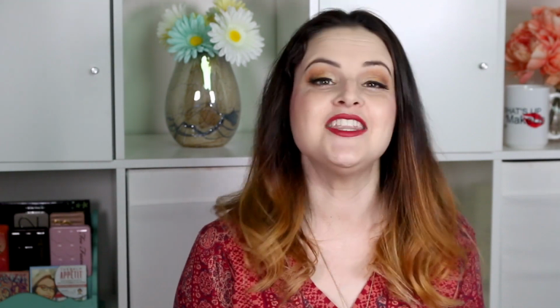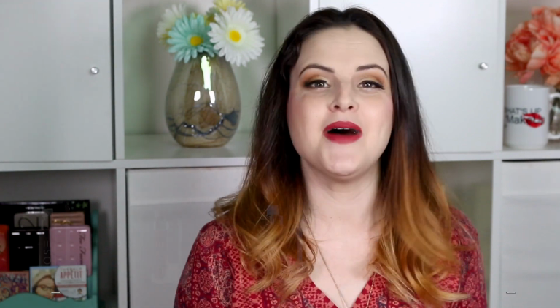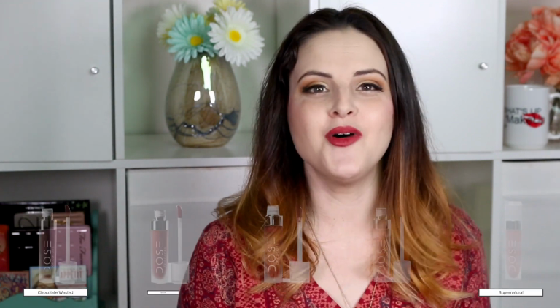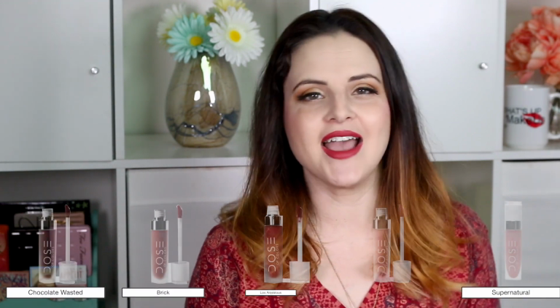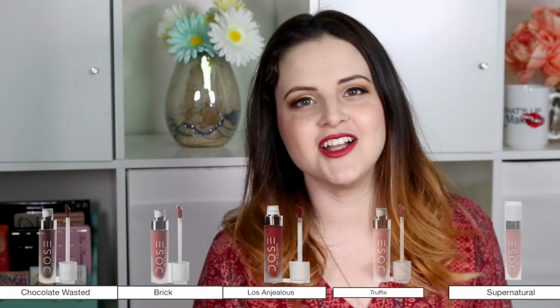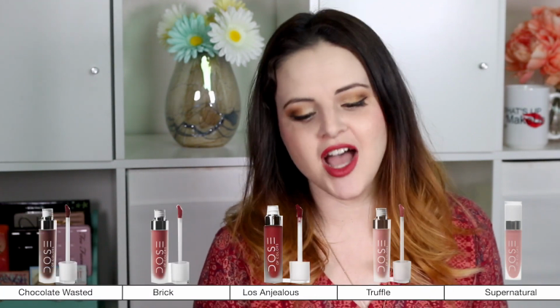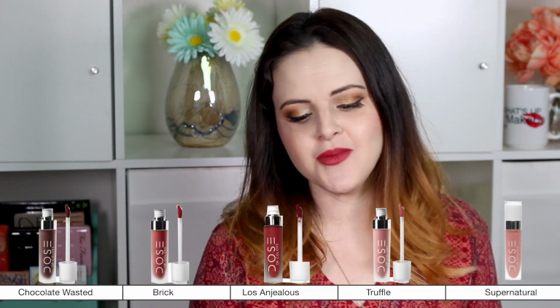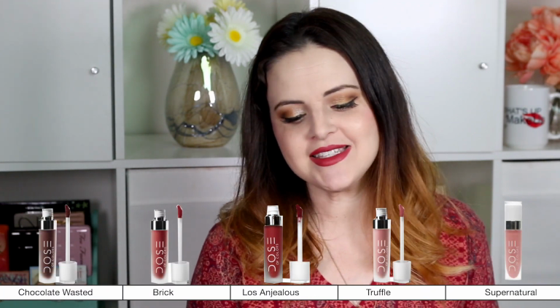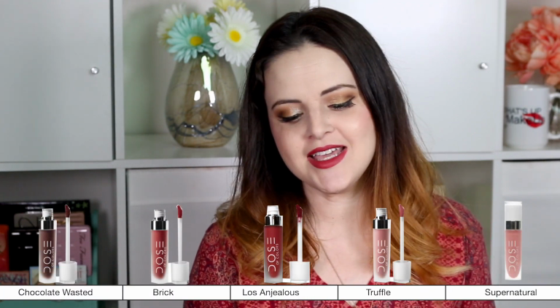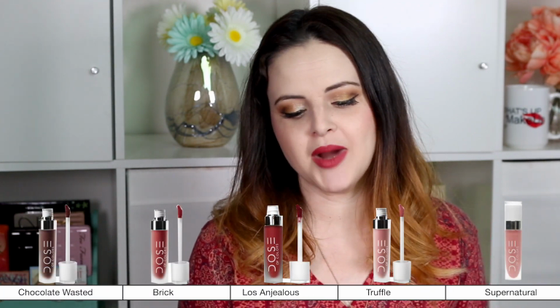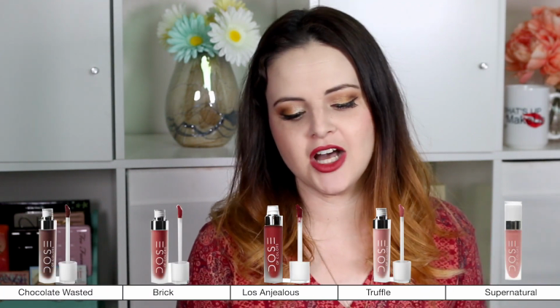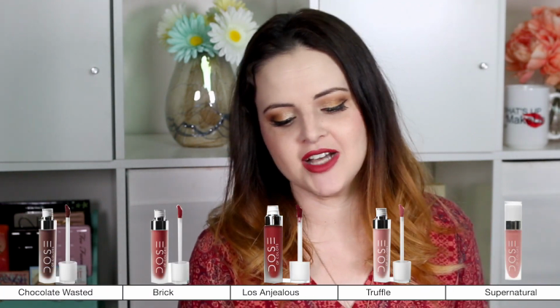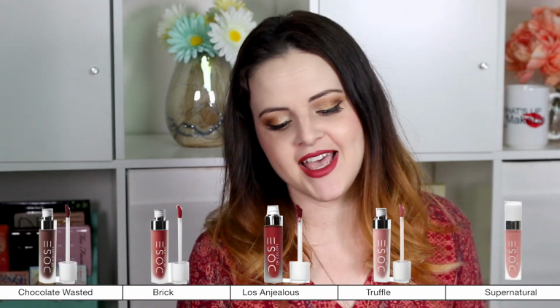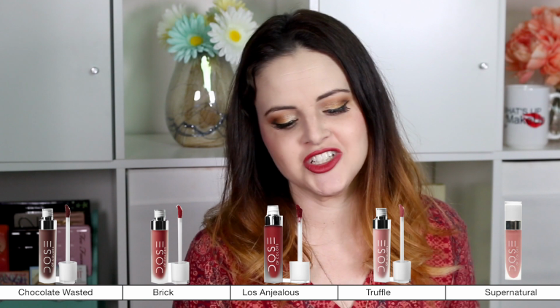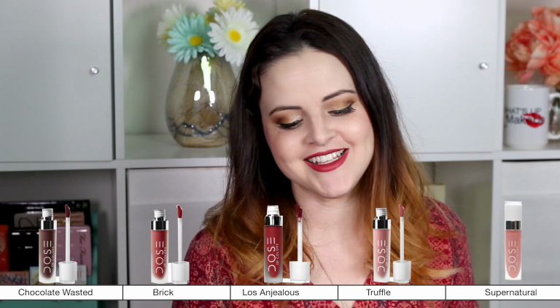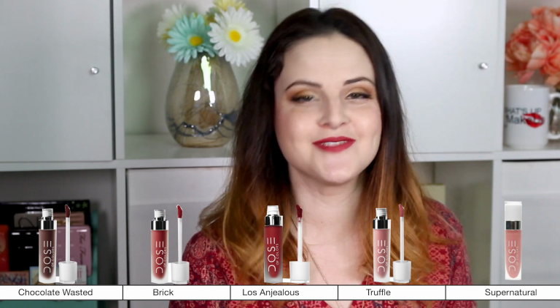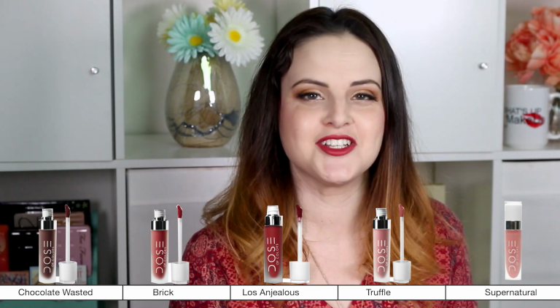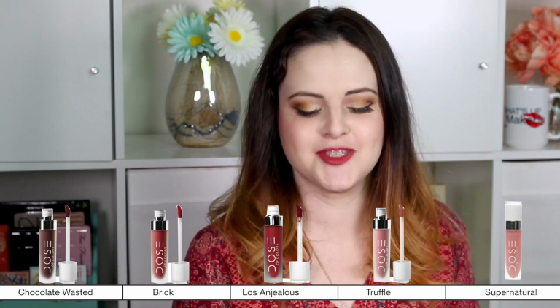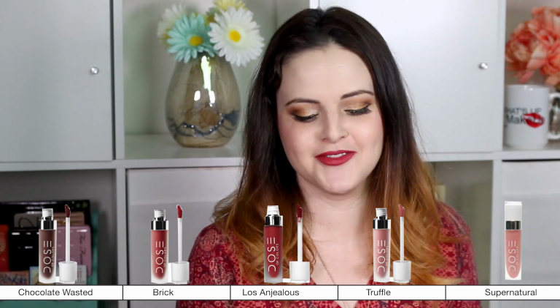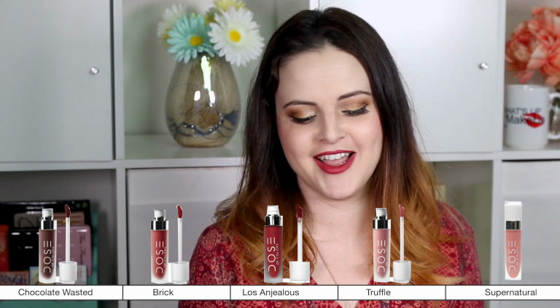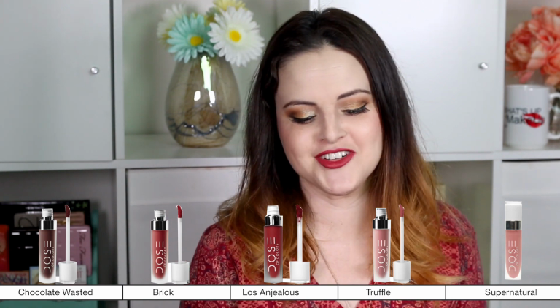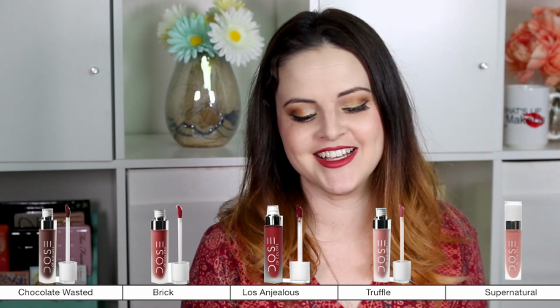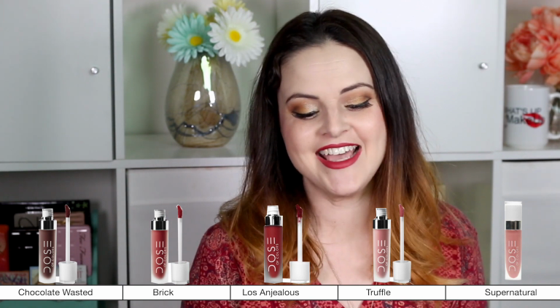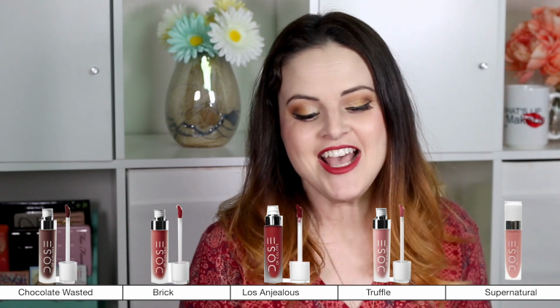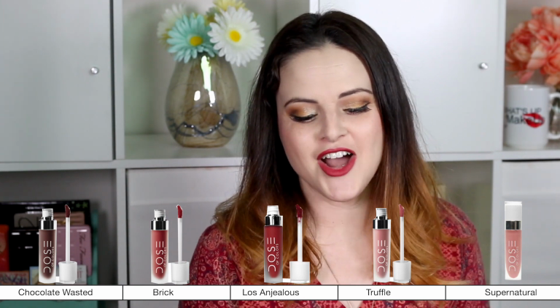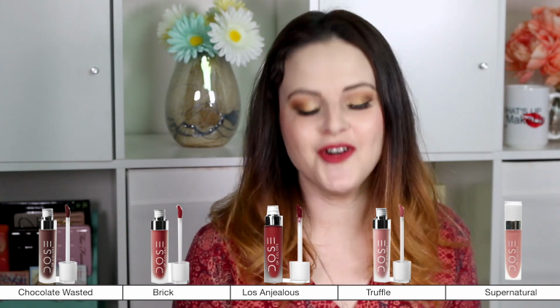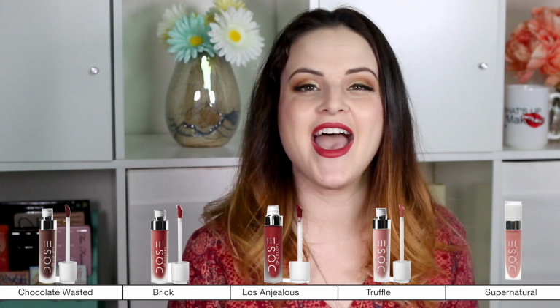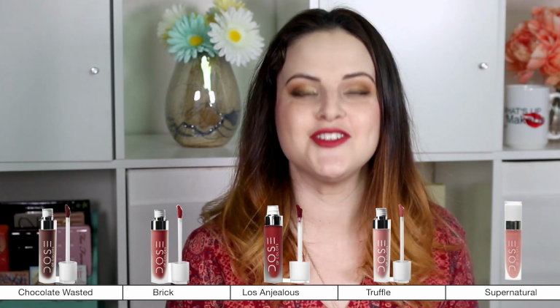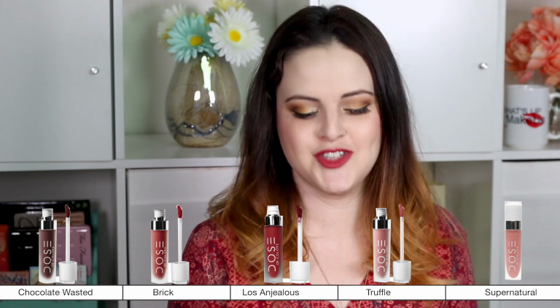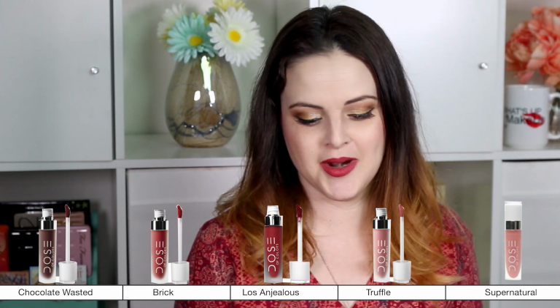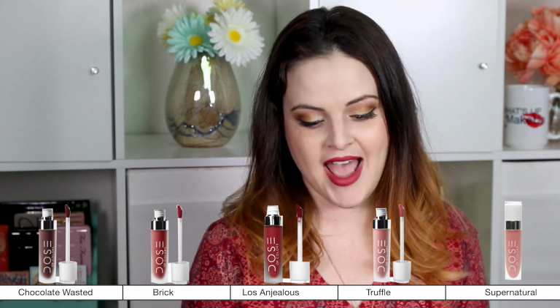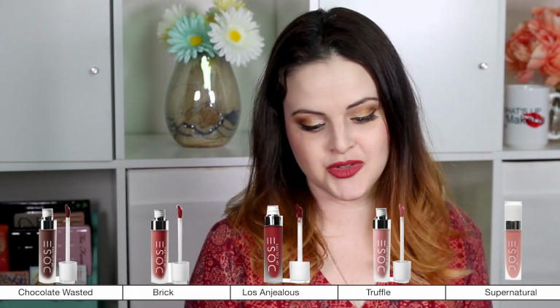In the bundle, I got Chocolate Wasted, Brick, Los Angeles — which is spelled very interestingly — Truffle, and Supernatural.